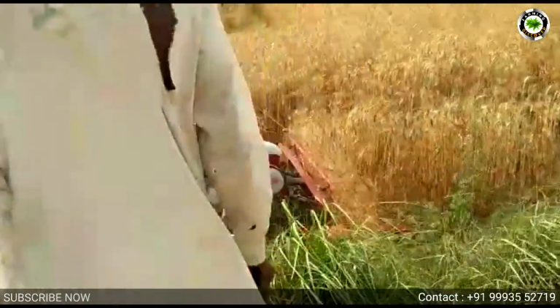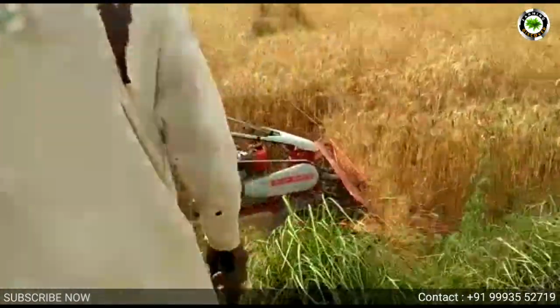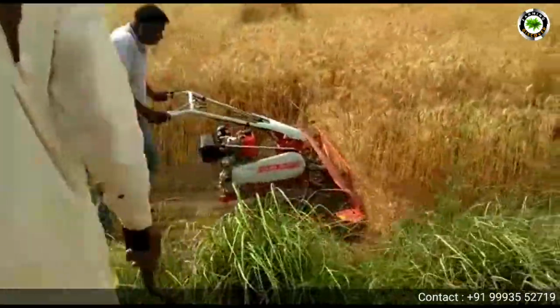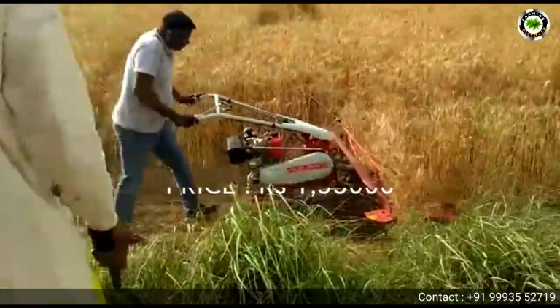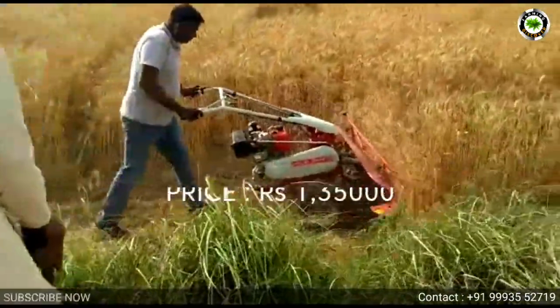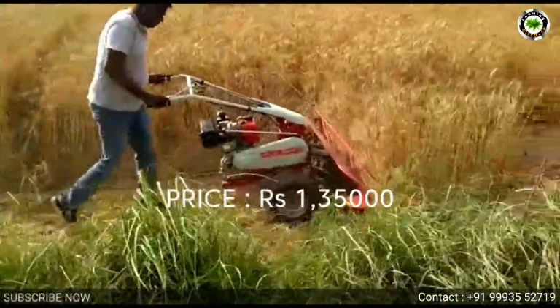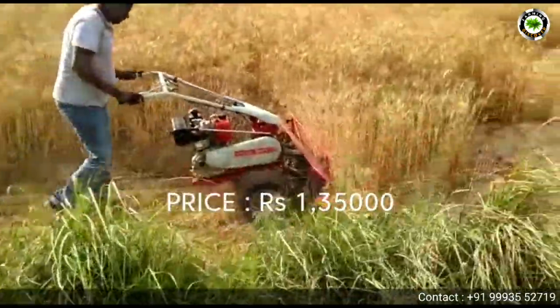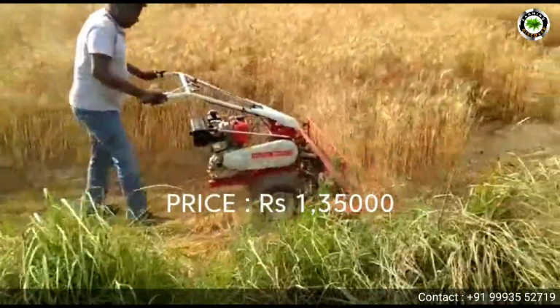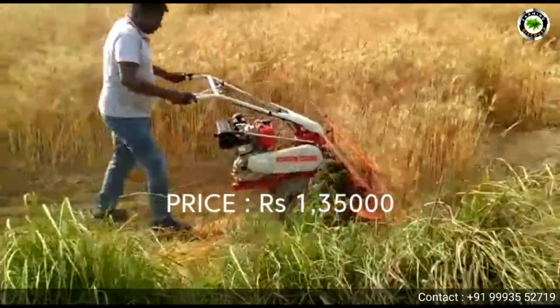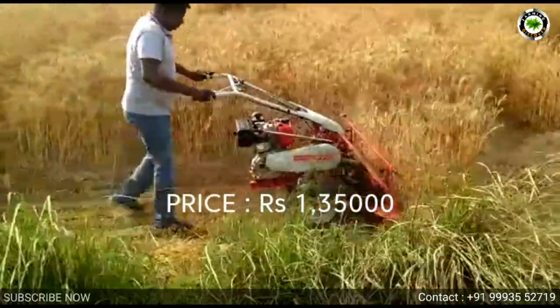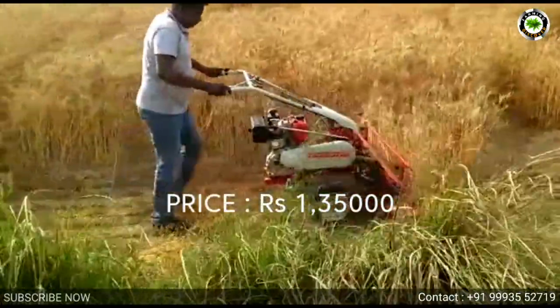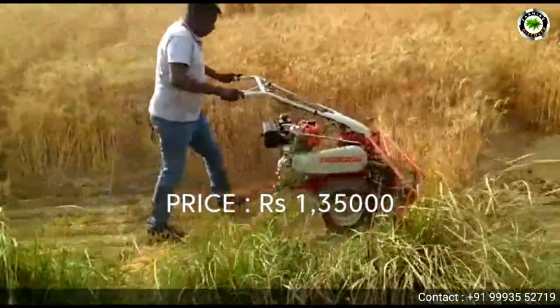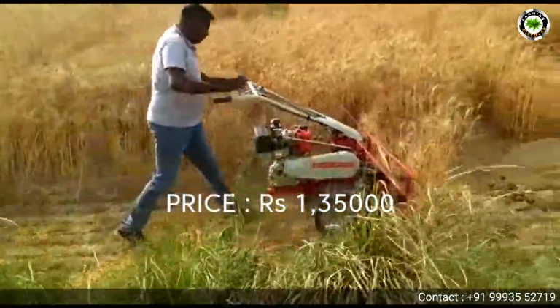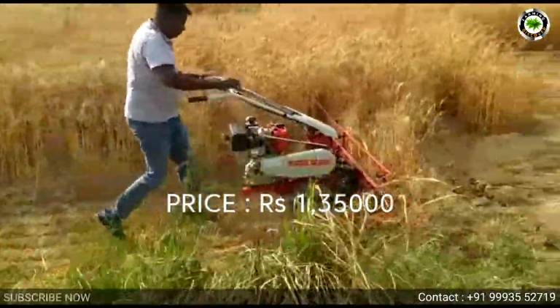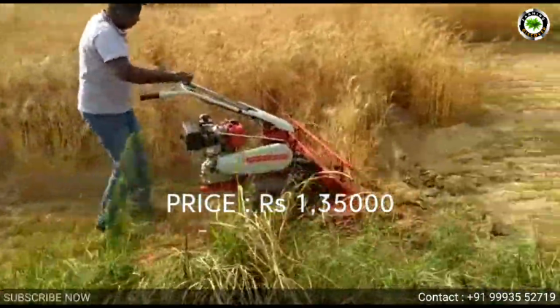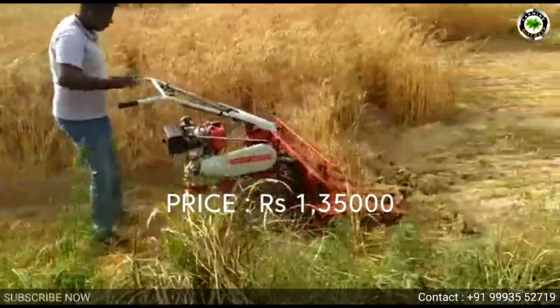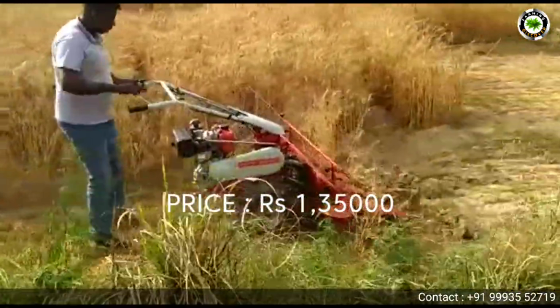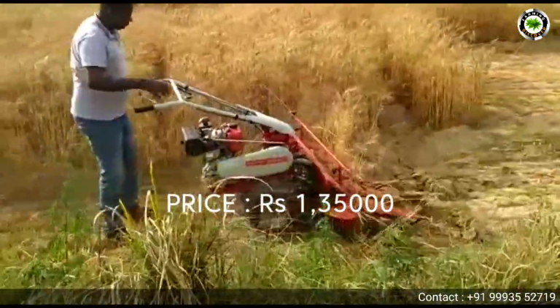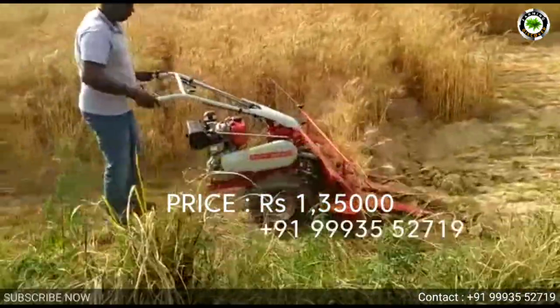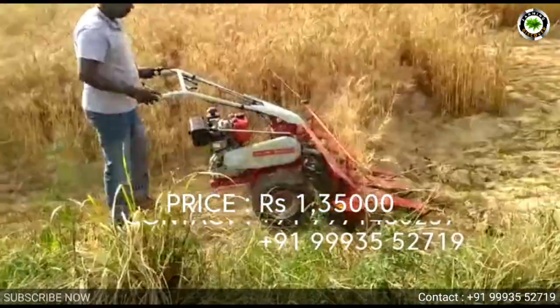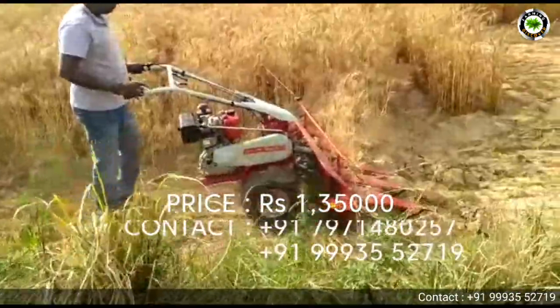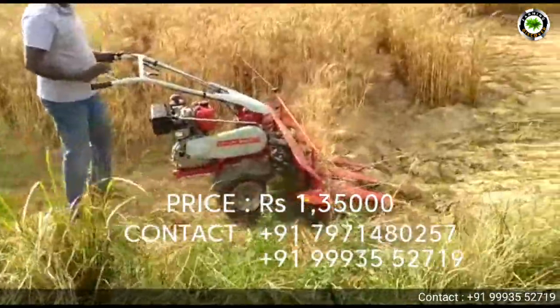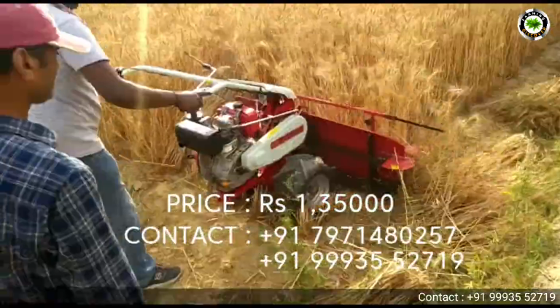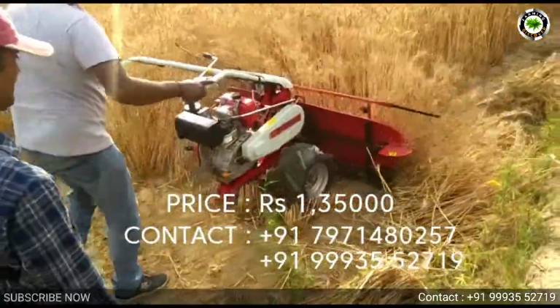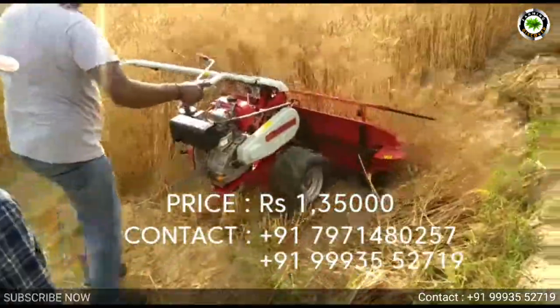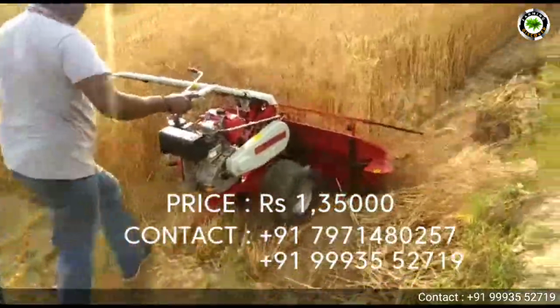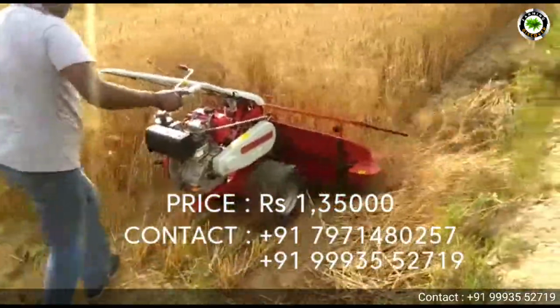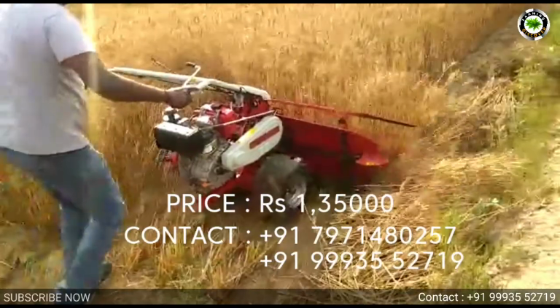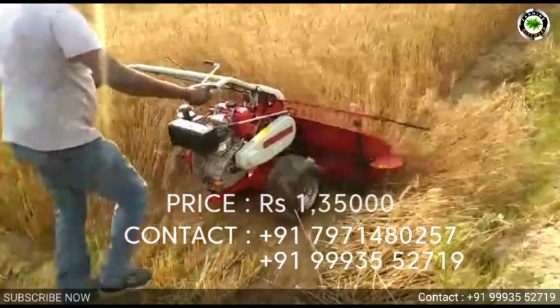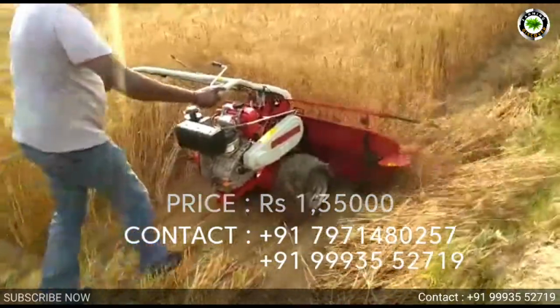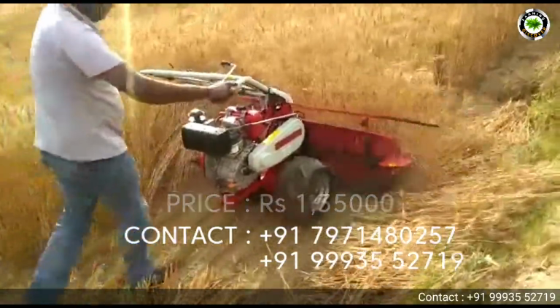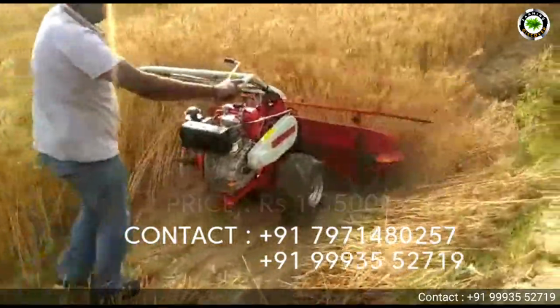The machine price is rupees 135,000. If you want to buy, contact this number.